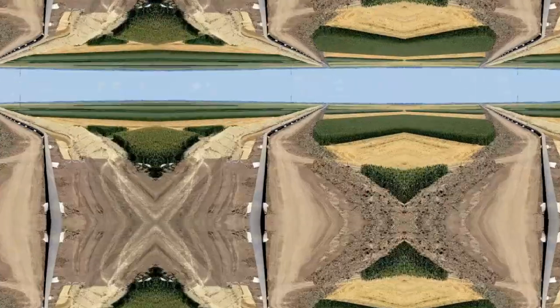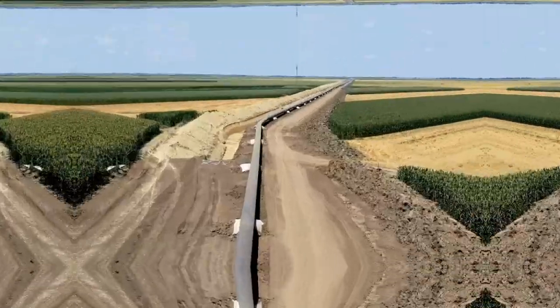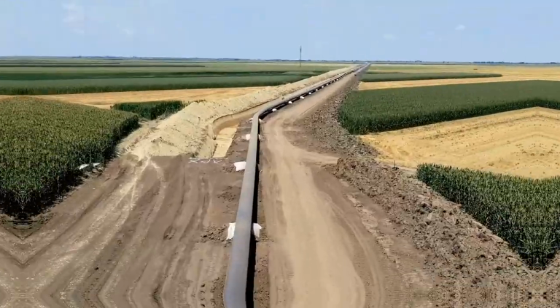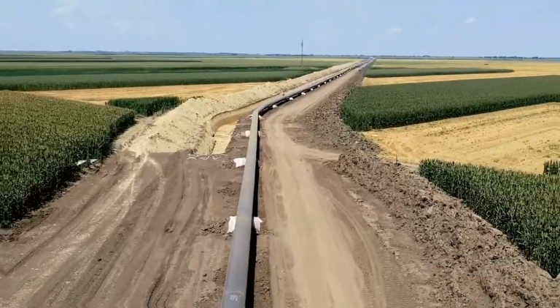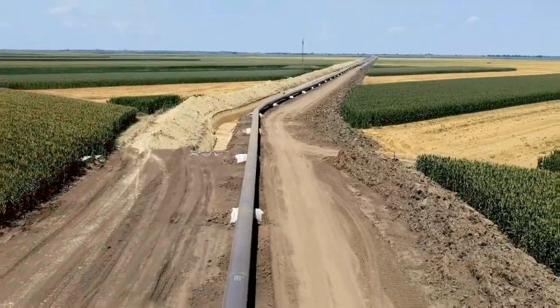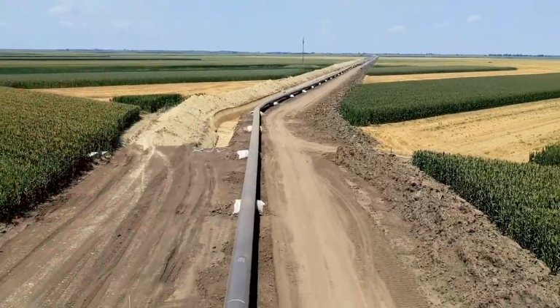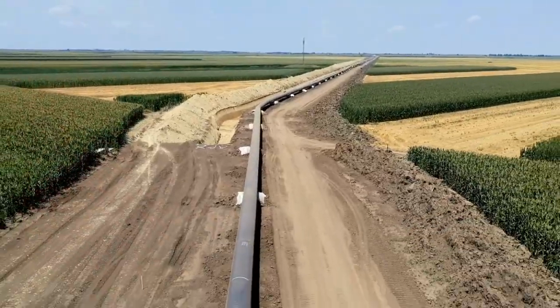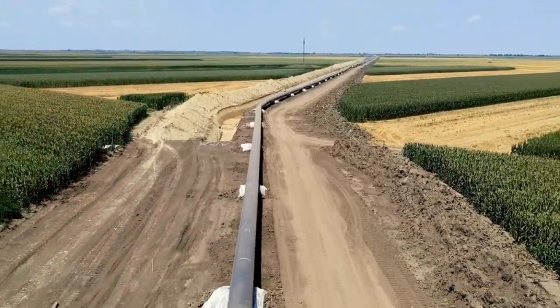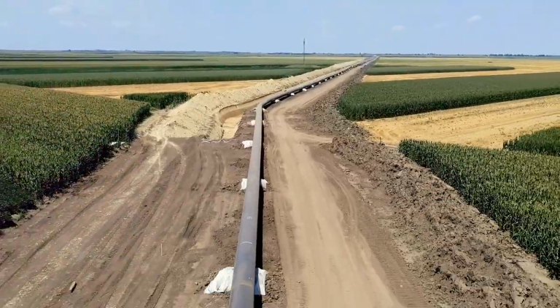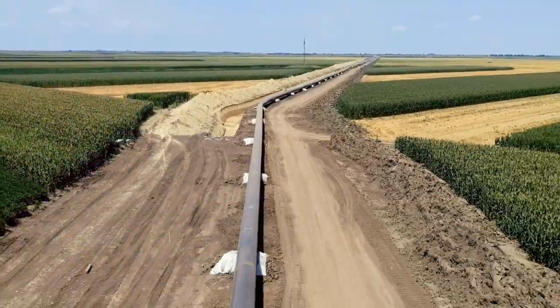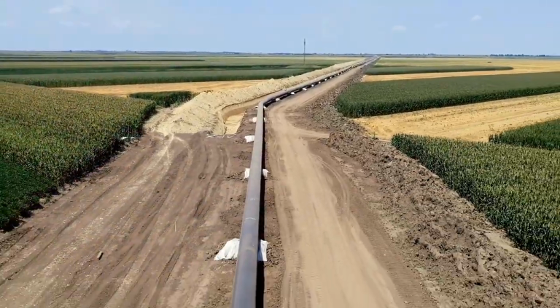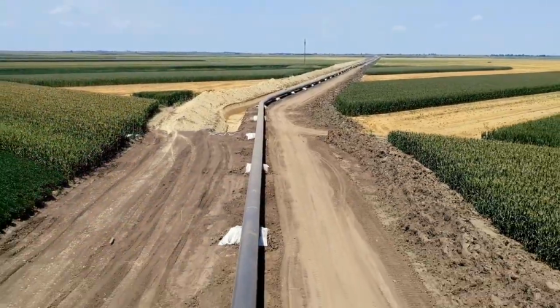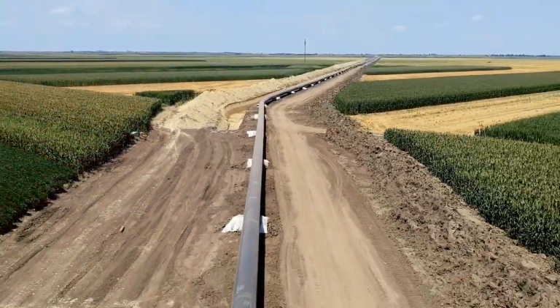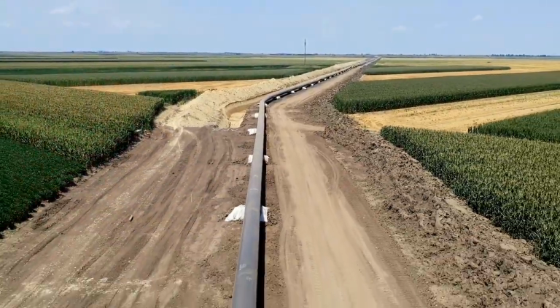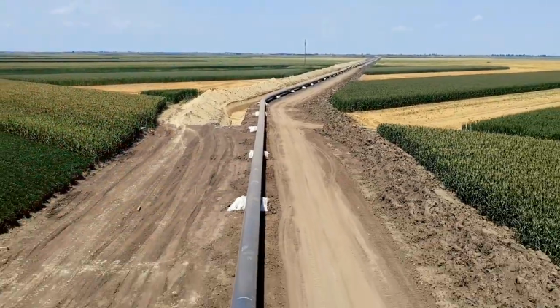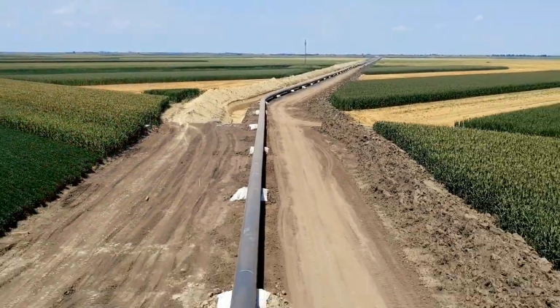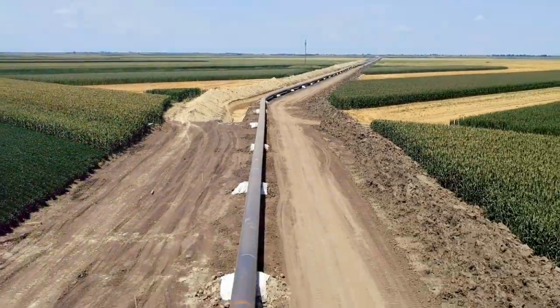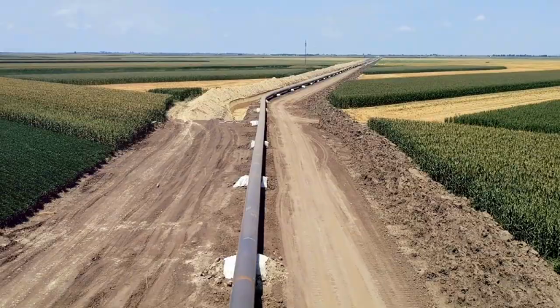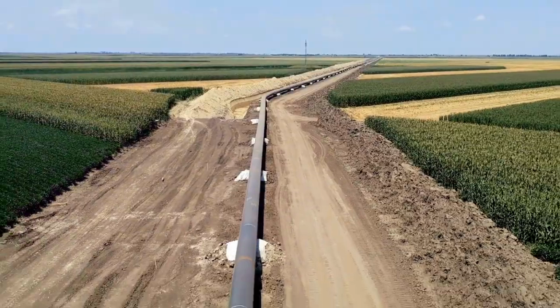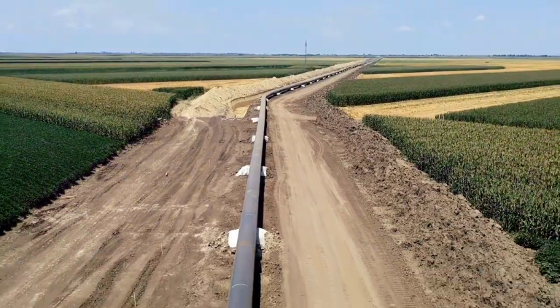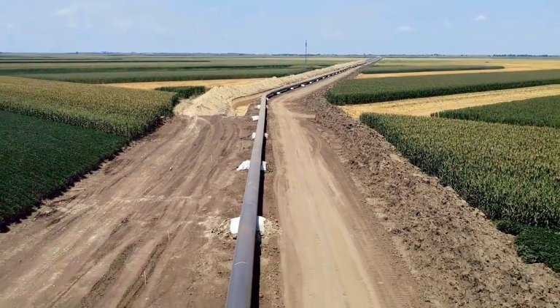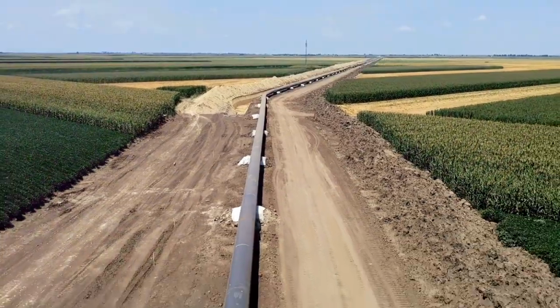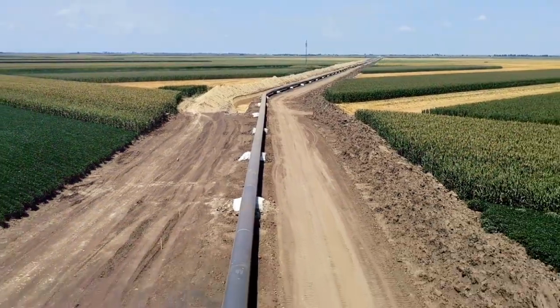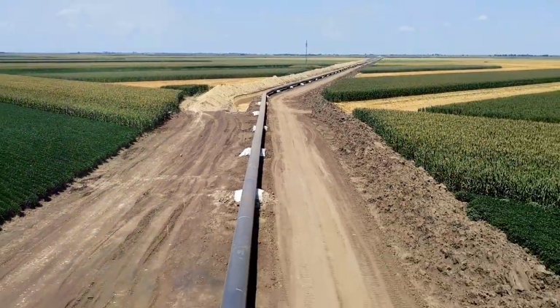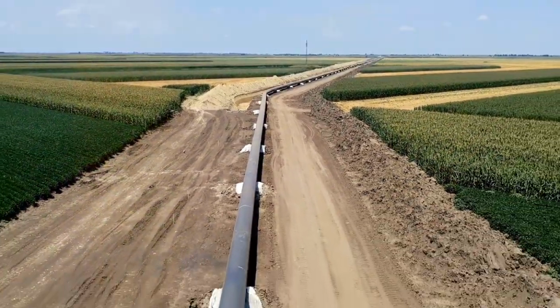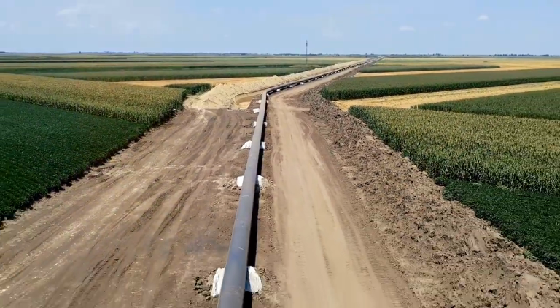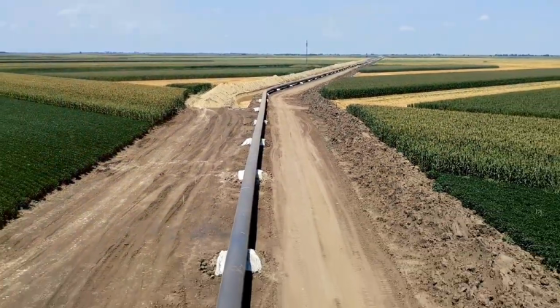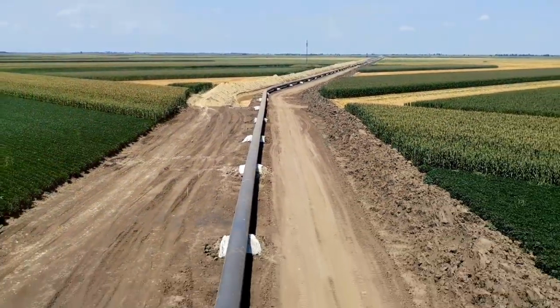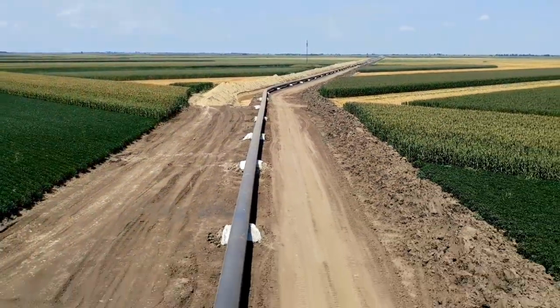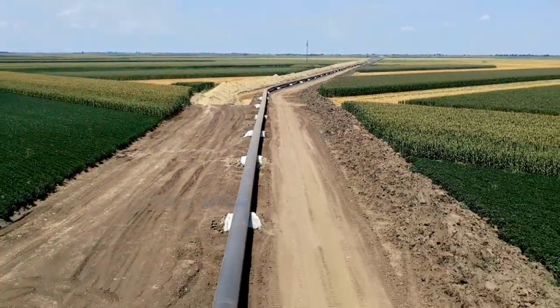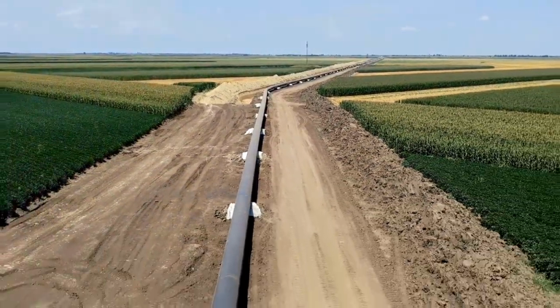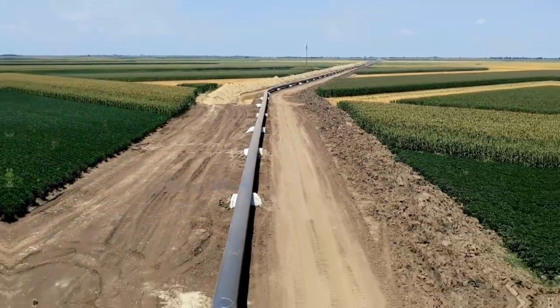If the gas field isn't too far away from the consumption site, the gas is sent through an overland or underwater pipeline.